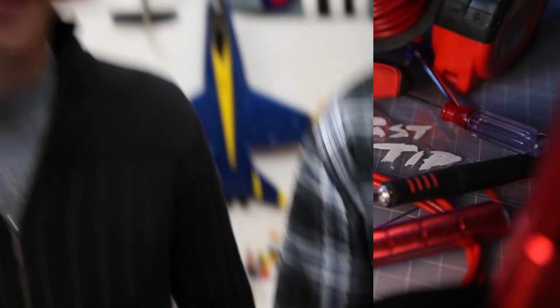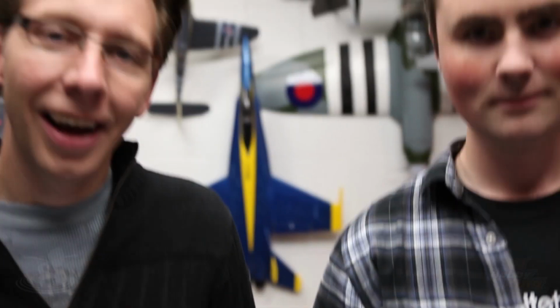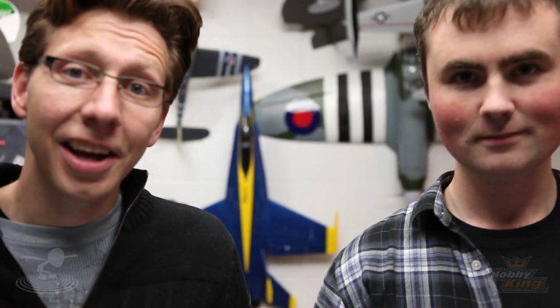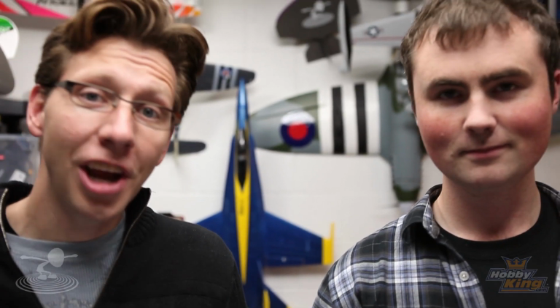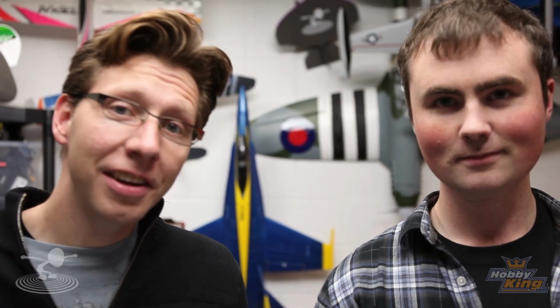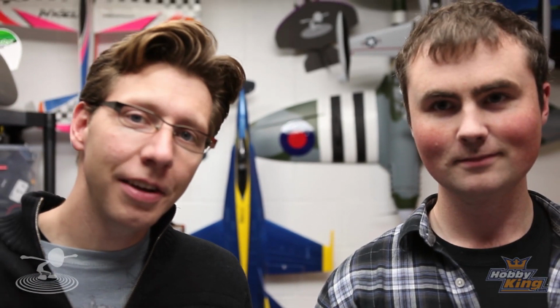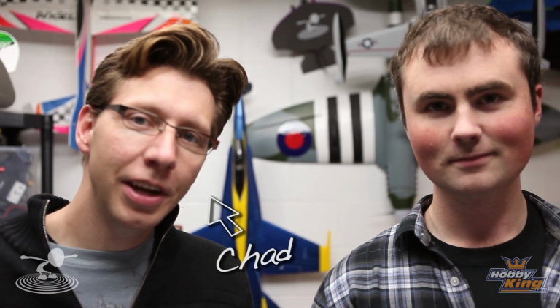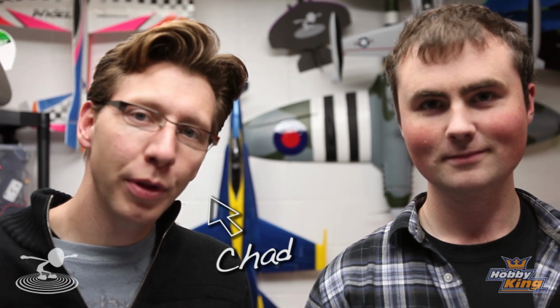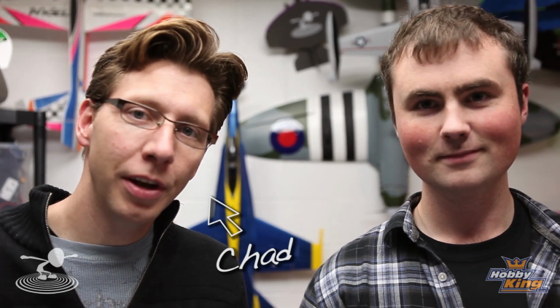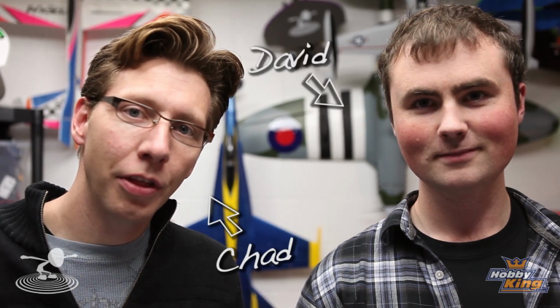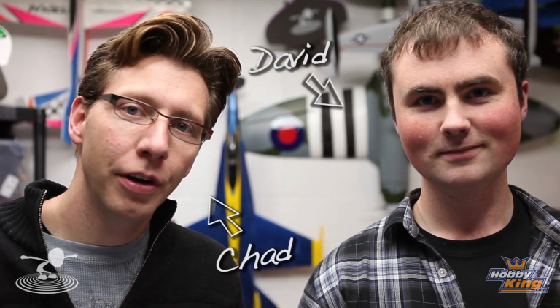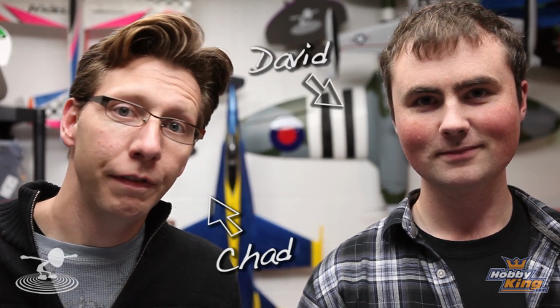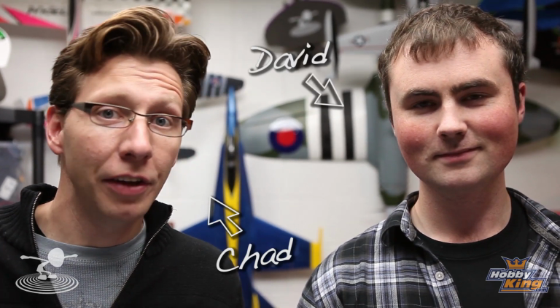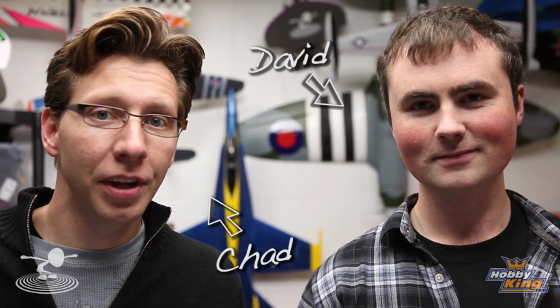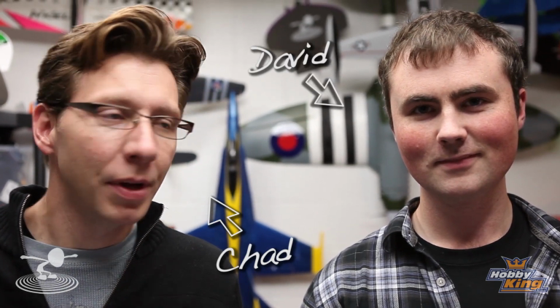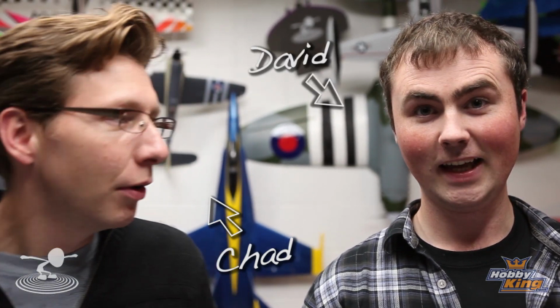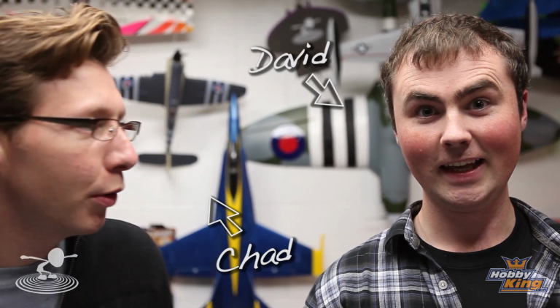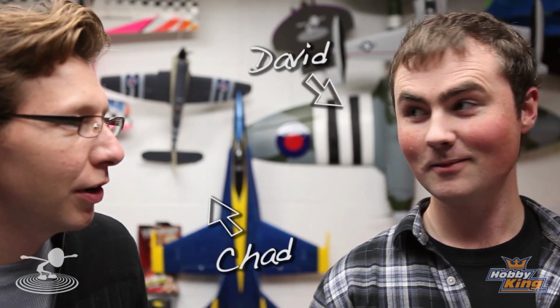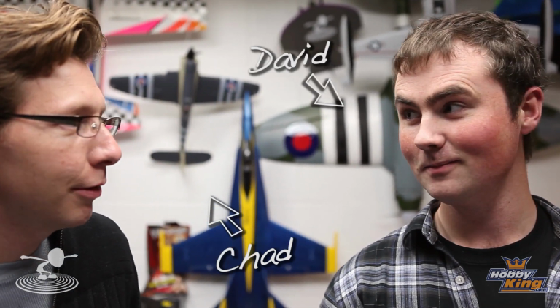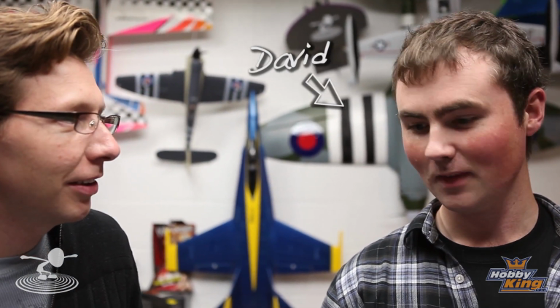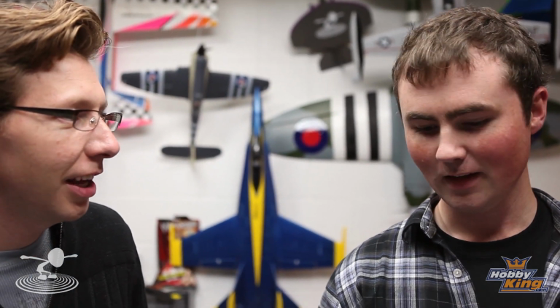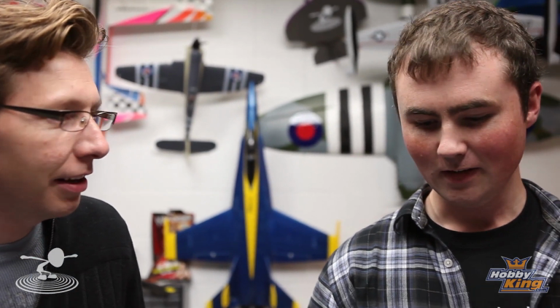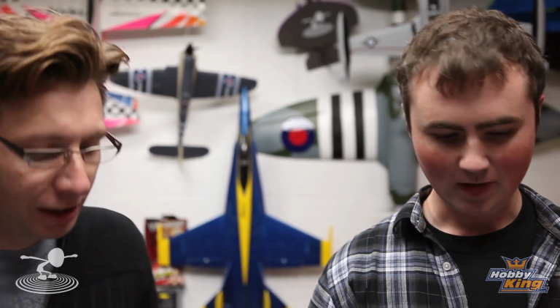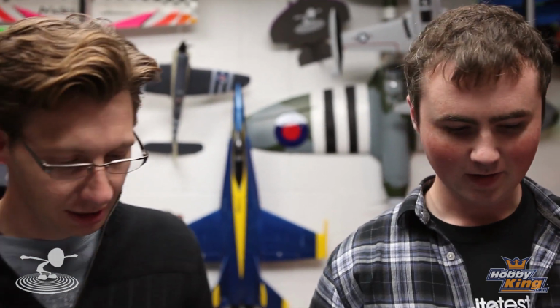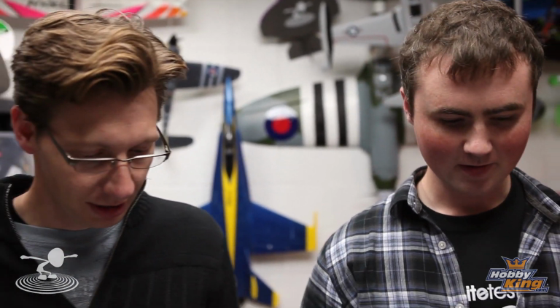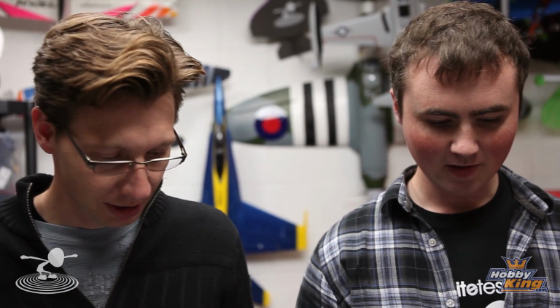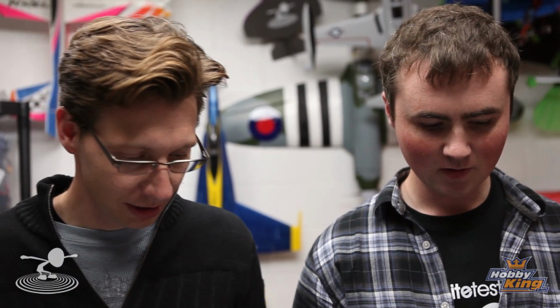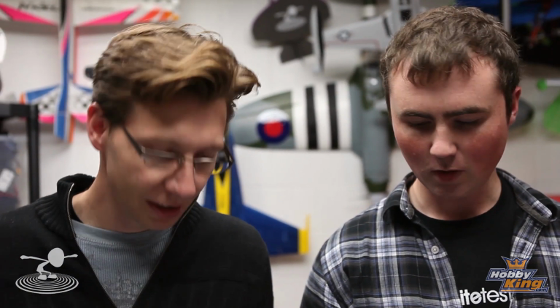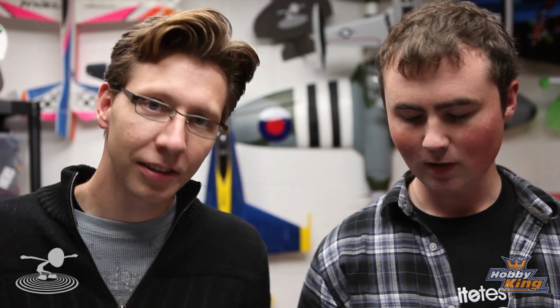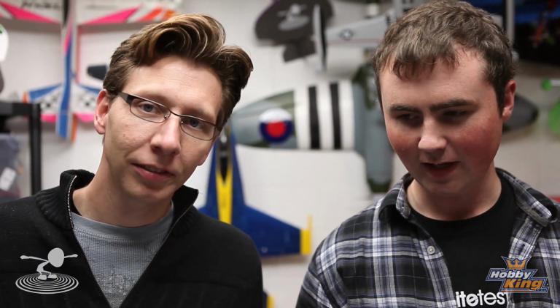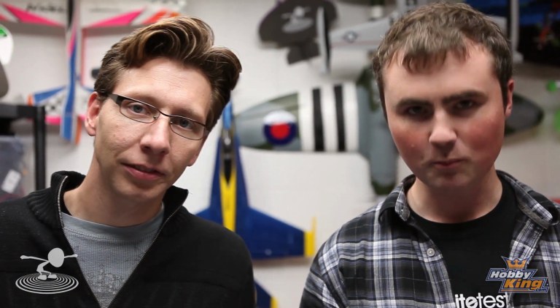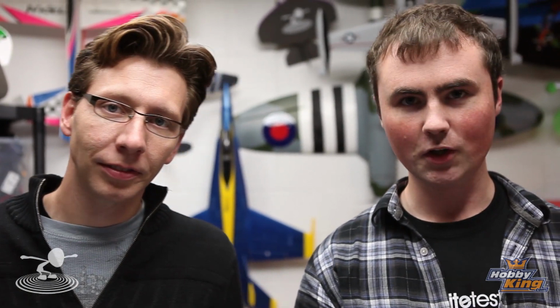Hi! Chad and David here with another fast tip. What are we talking about today, David? Setting throttle end points.